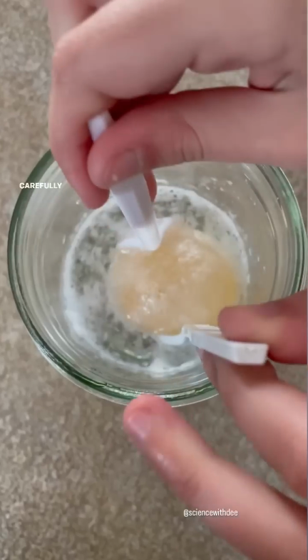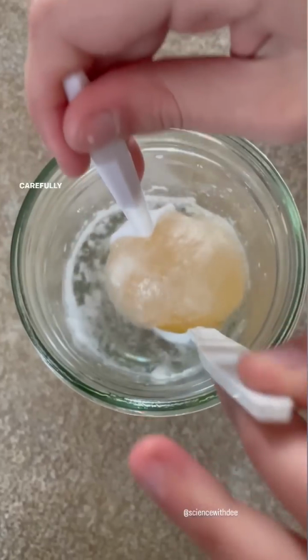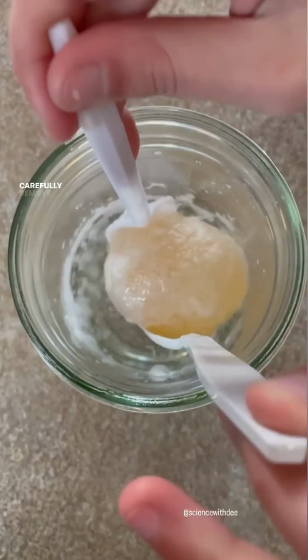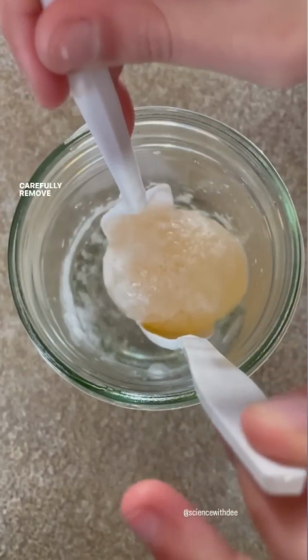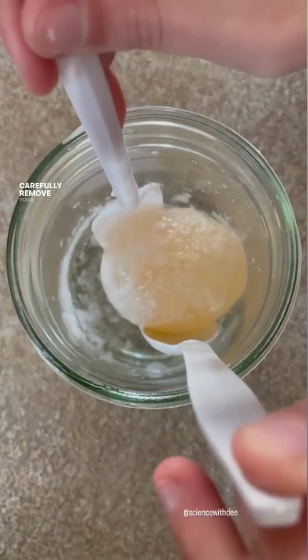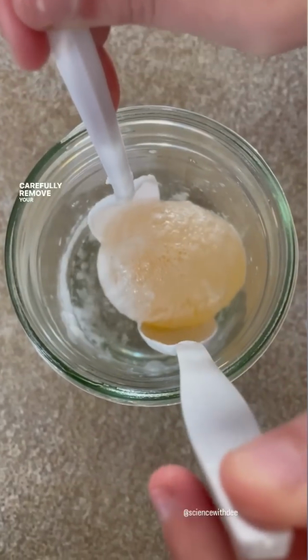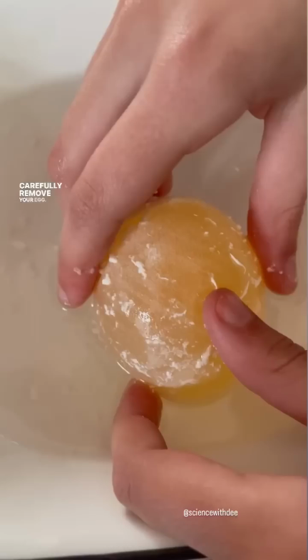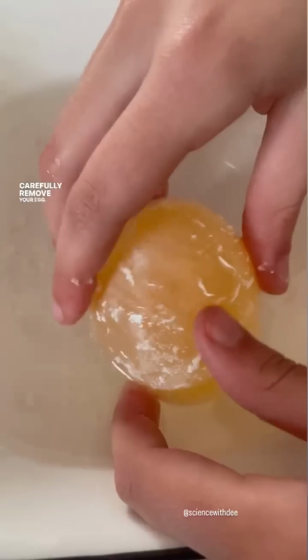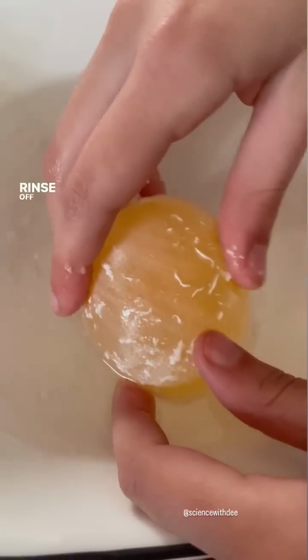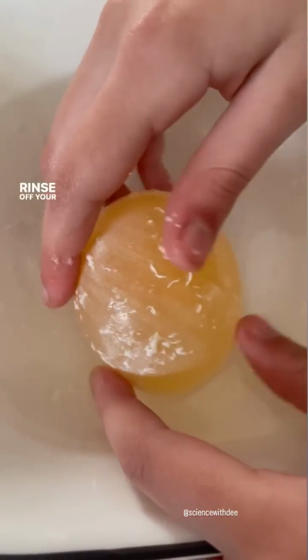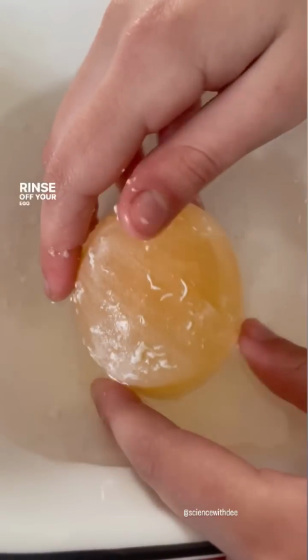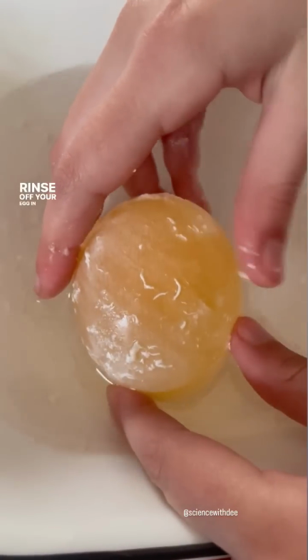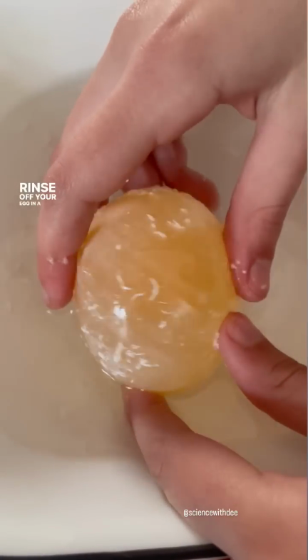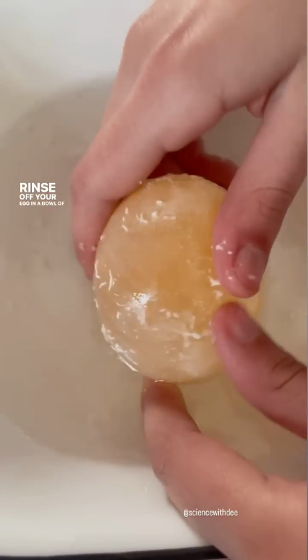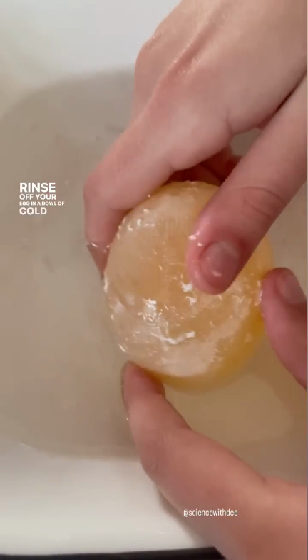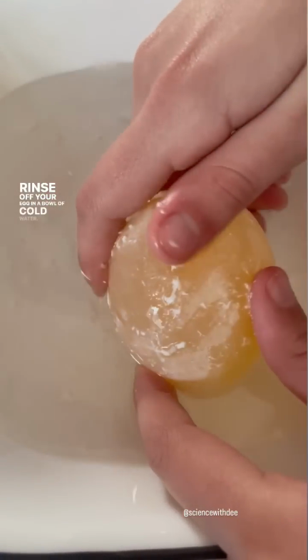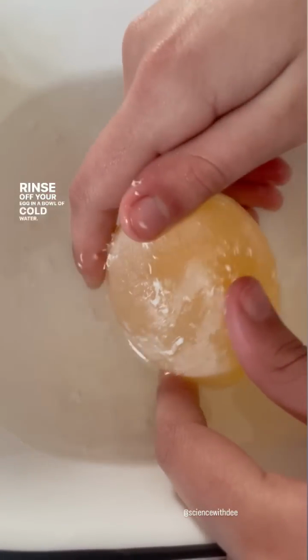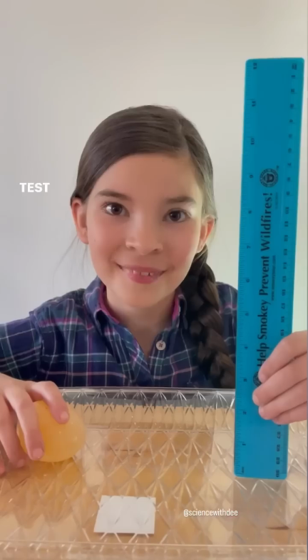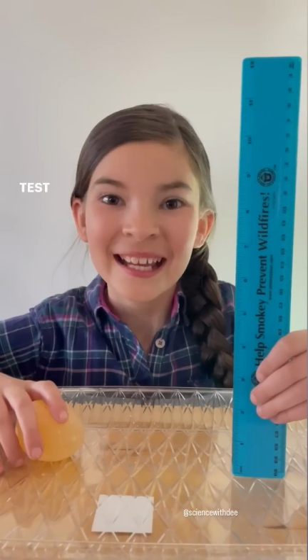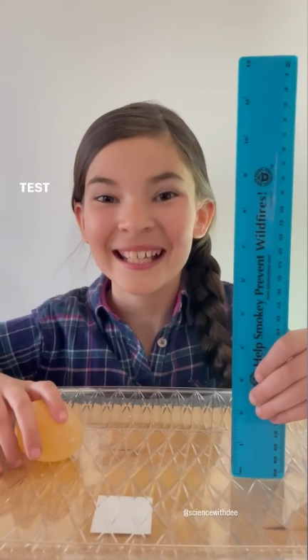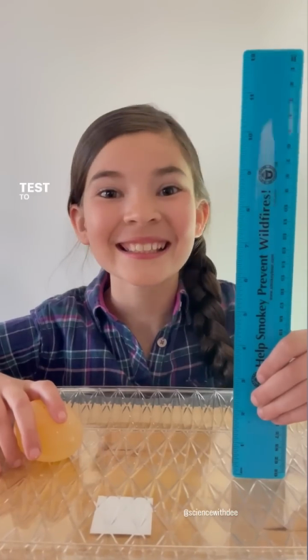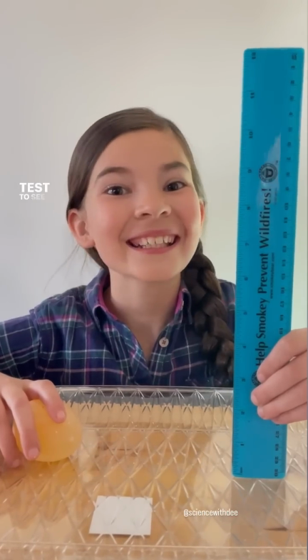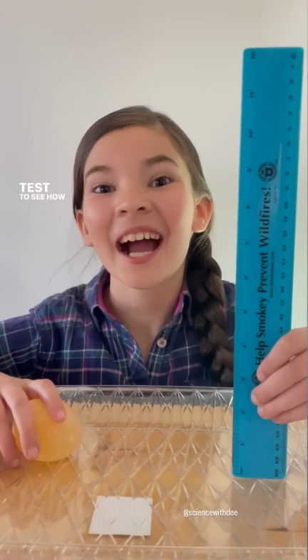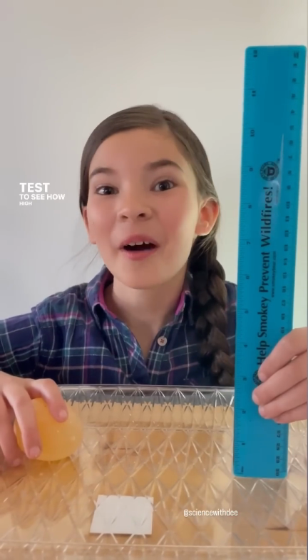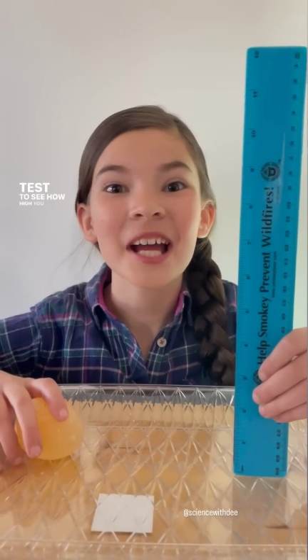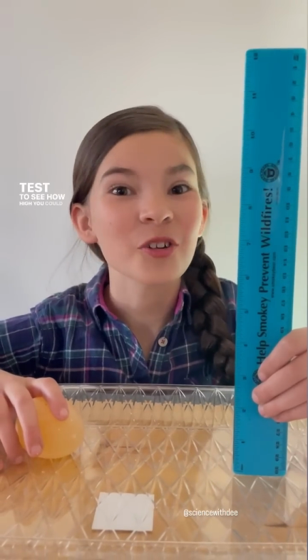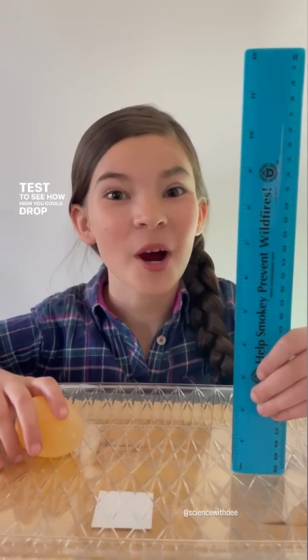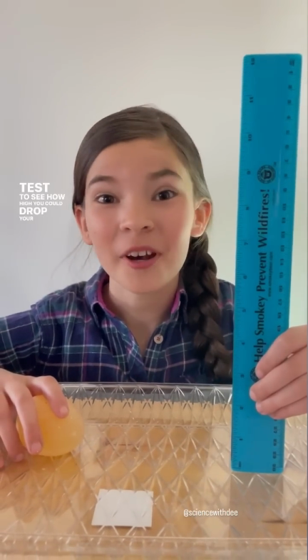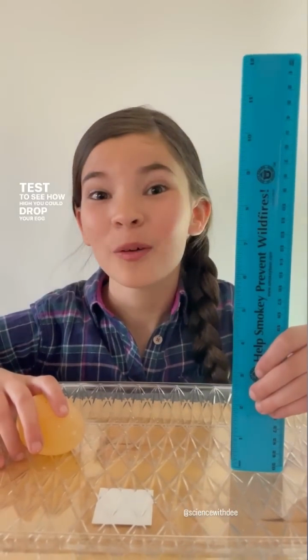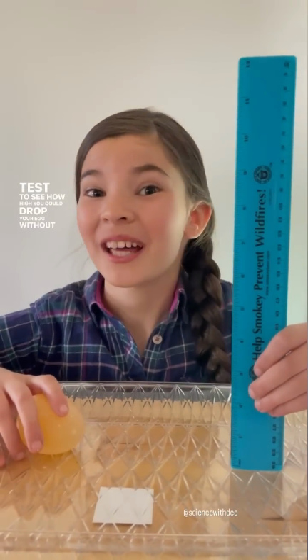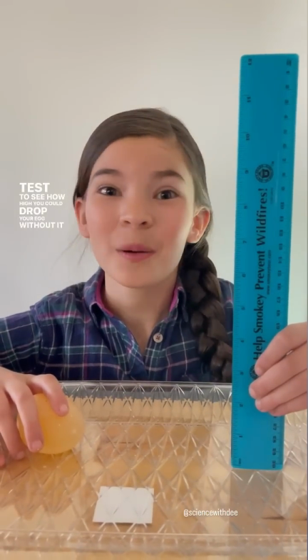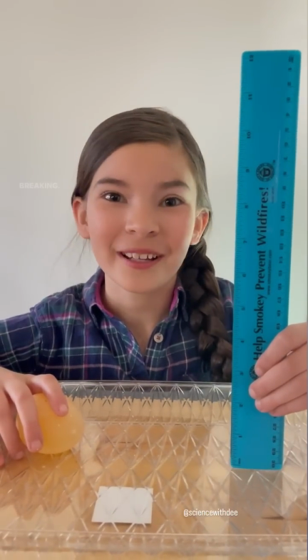Carefully remove your egg. Rinse off your egg in a bowl of cold water. Test to see how high you could drop your egg without it breaking.